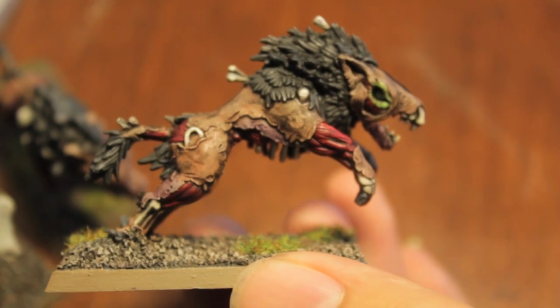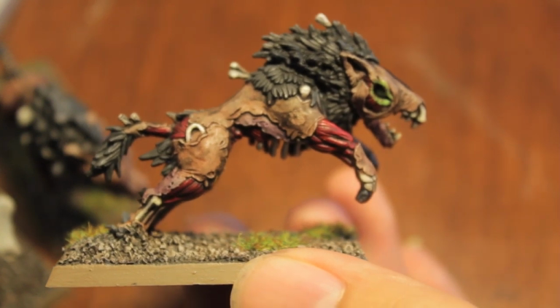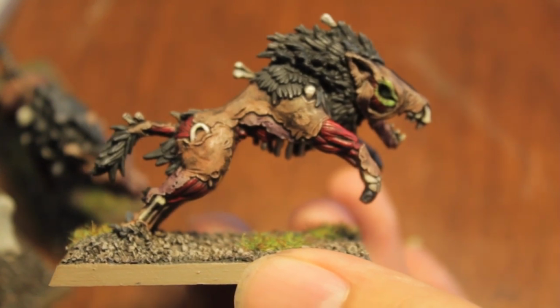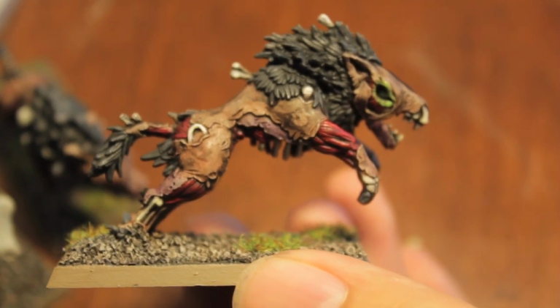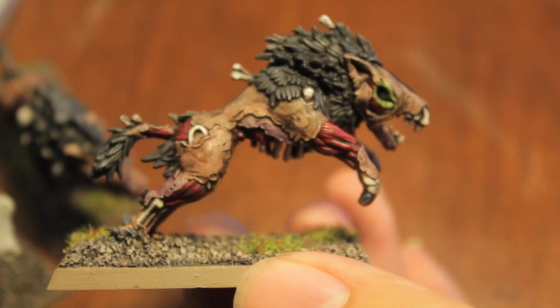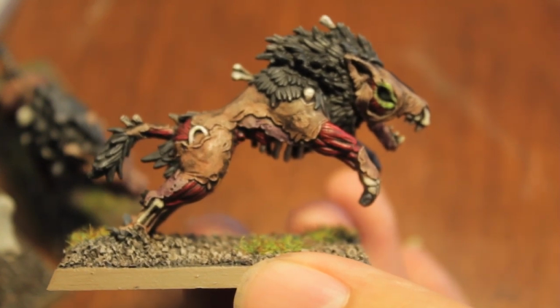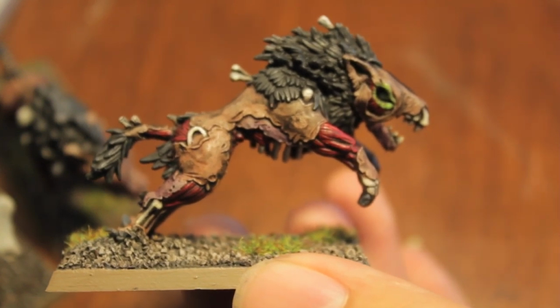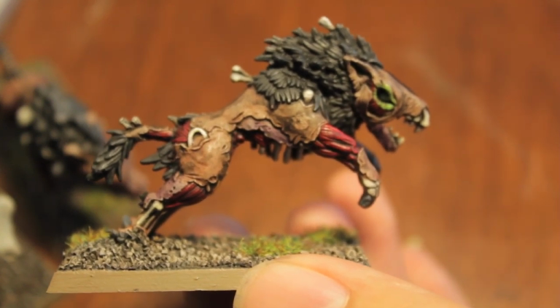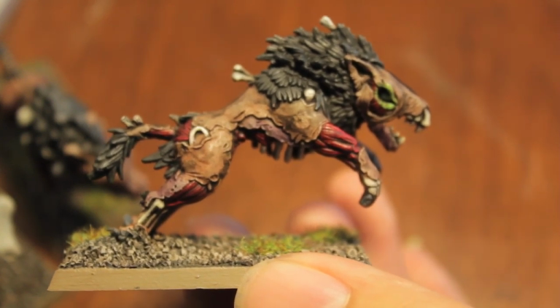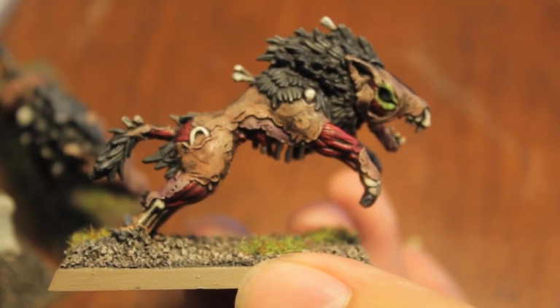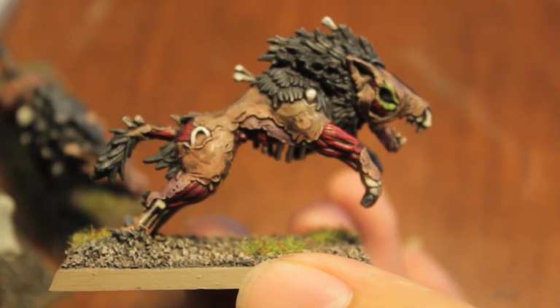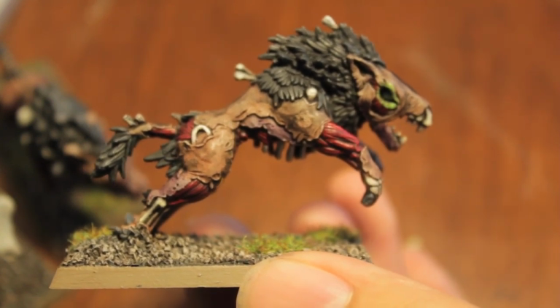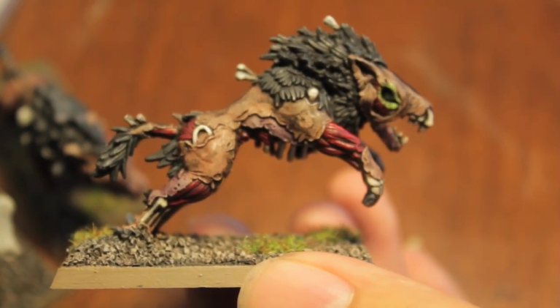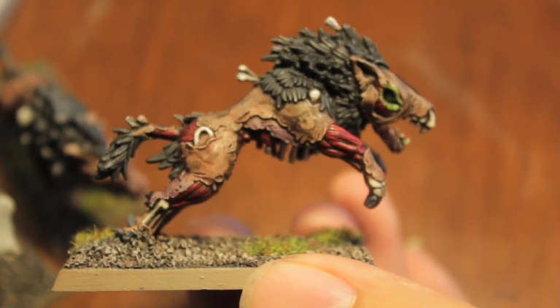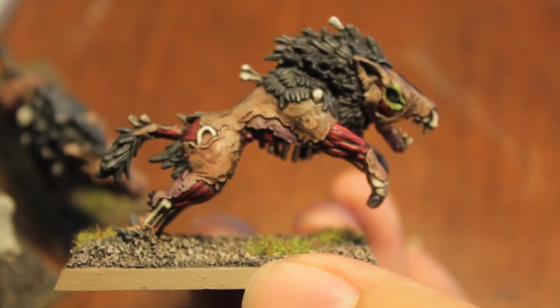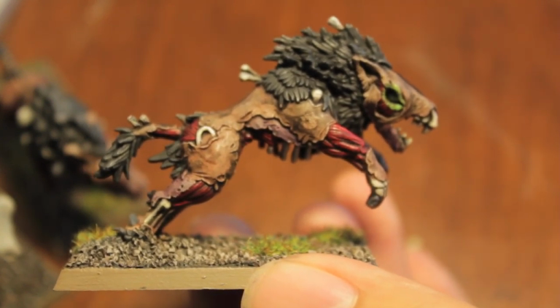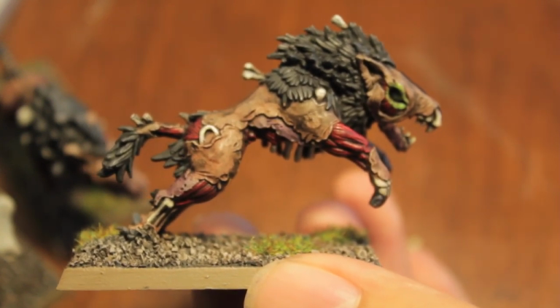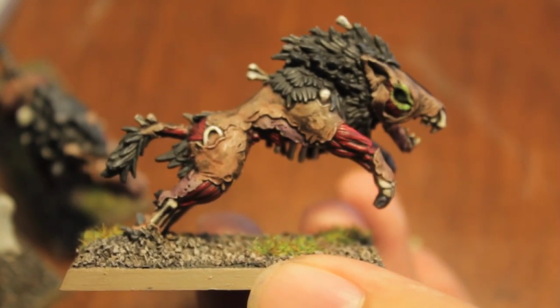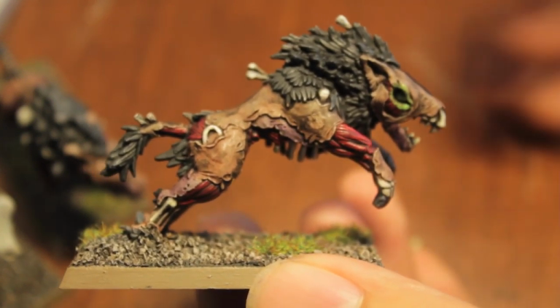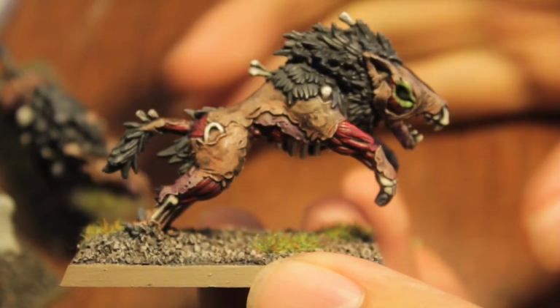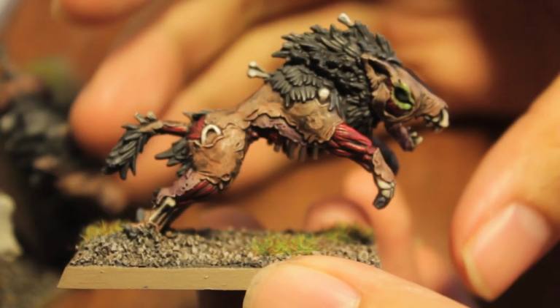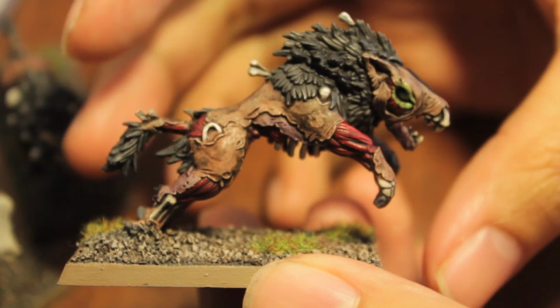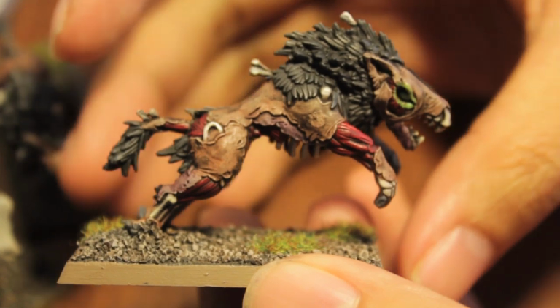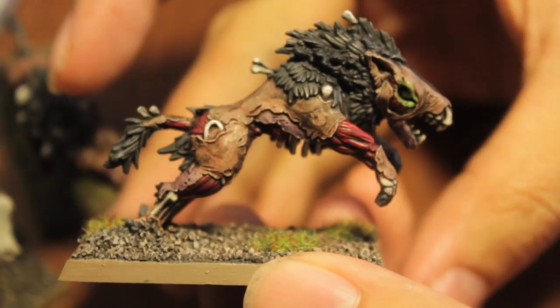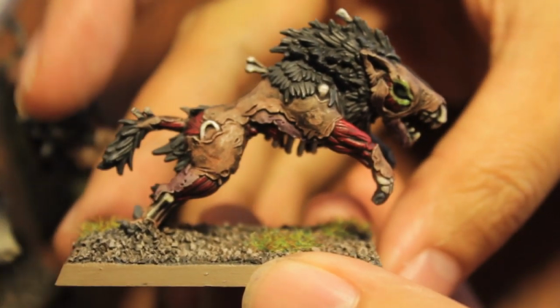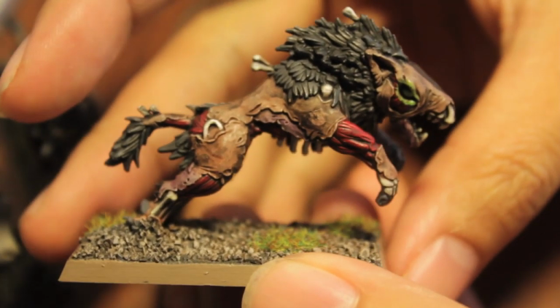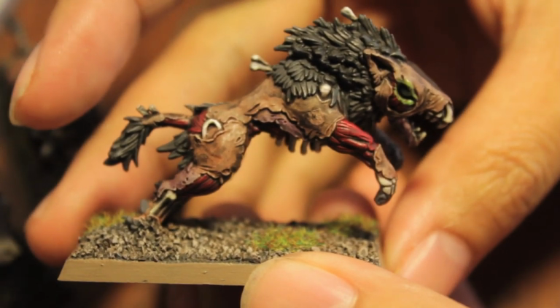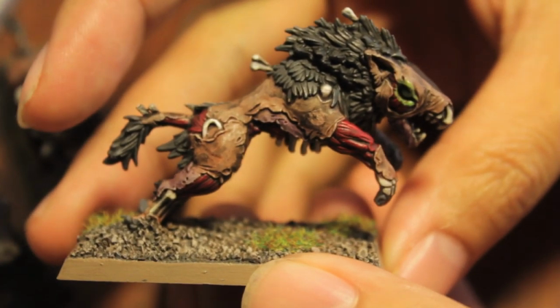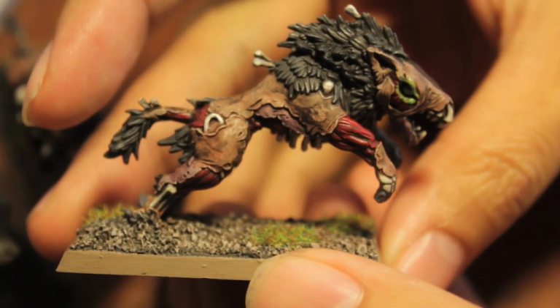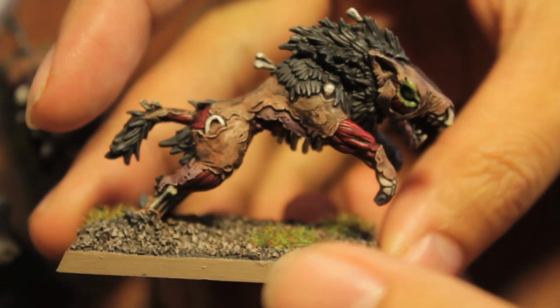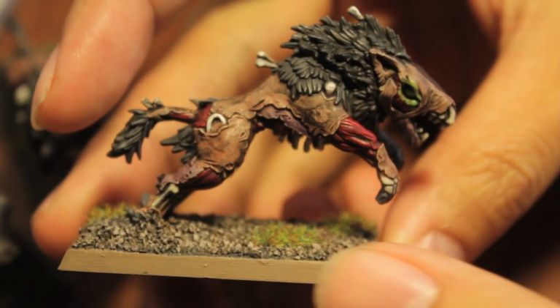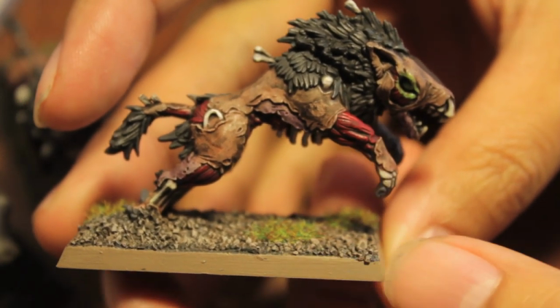What up, players? Wolfot's tail up in this mud. Today we're going to be painting up a direwolf.